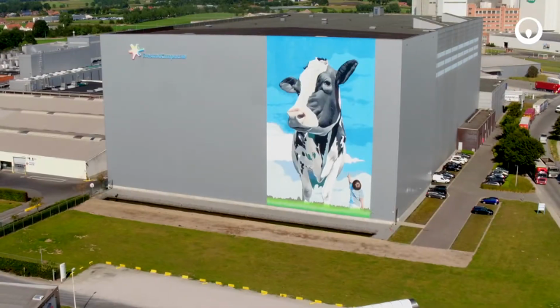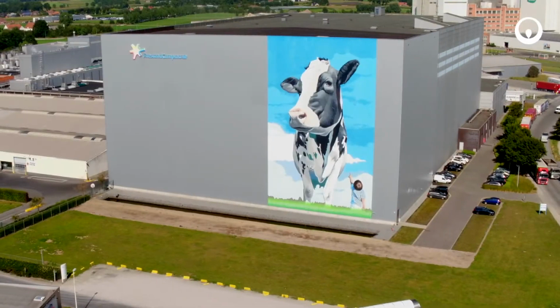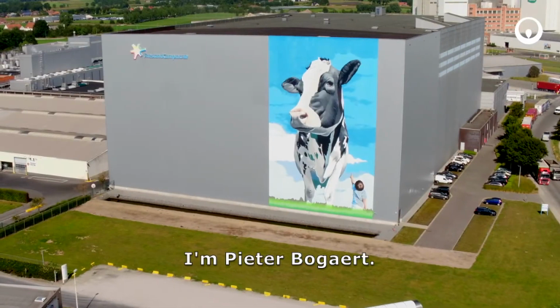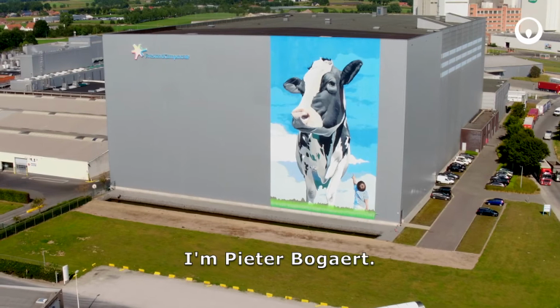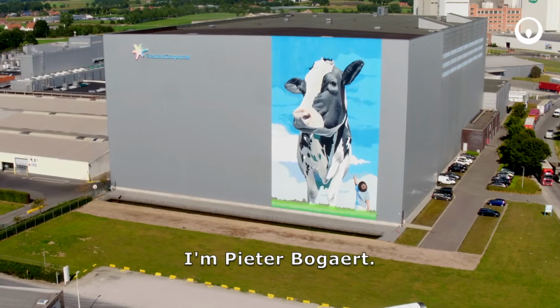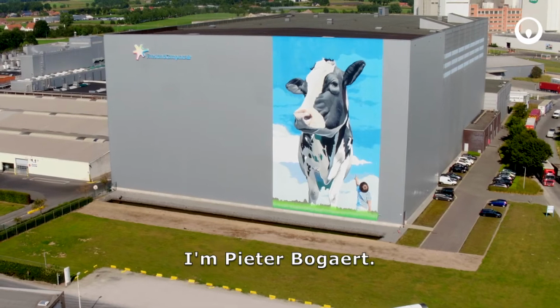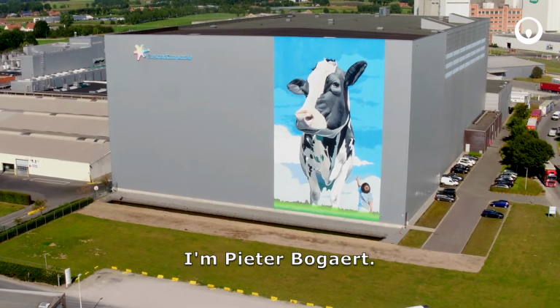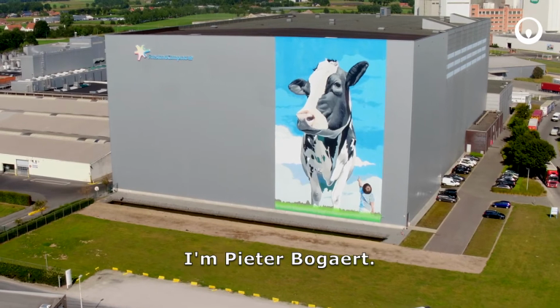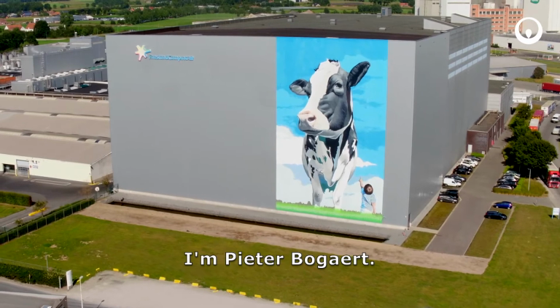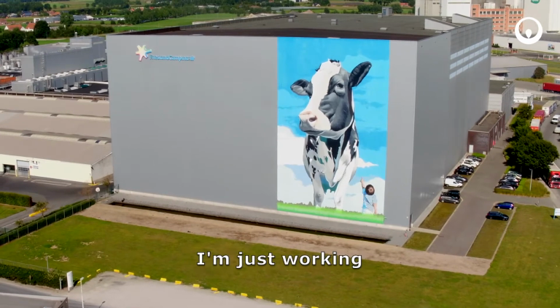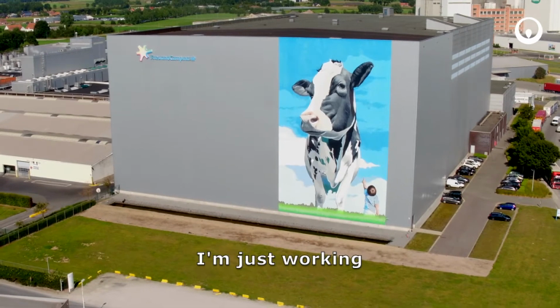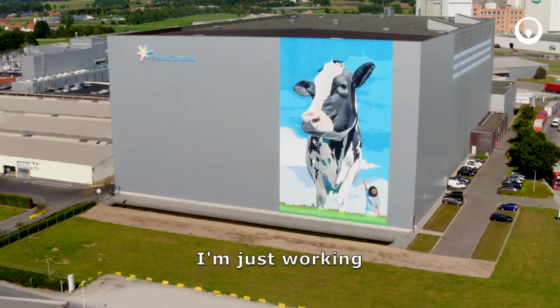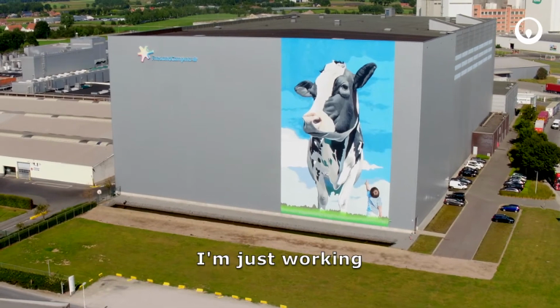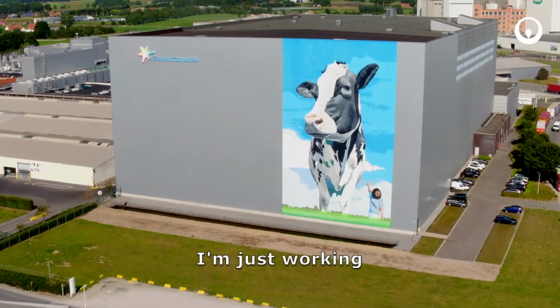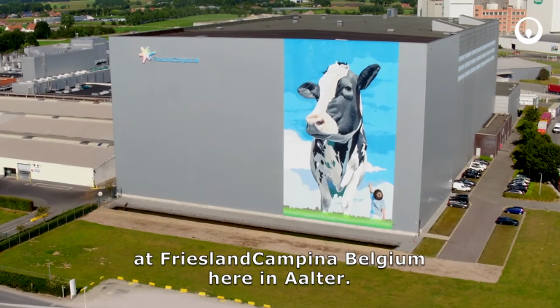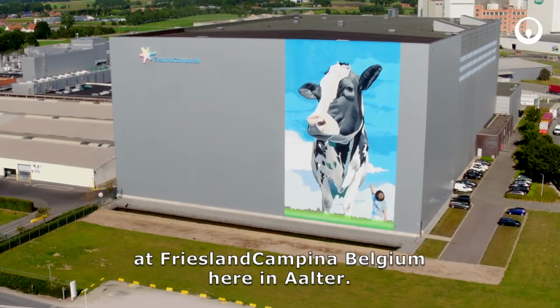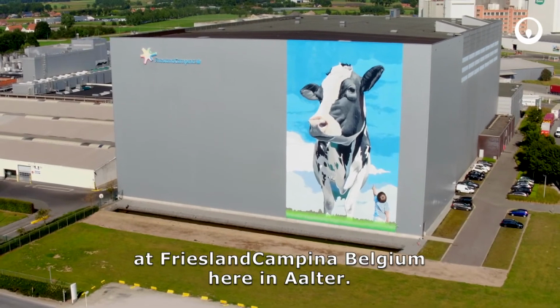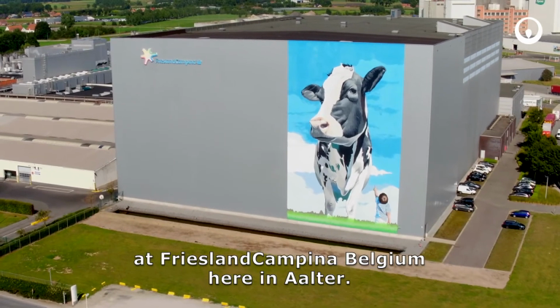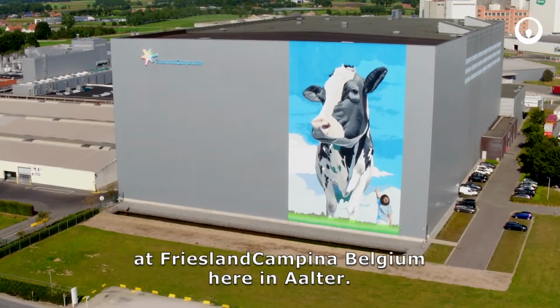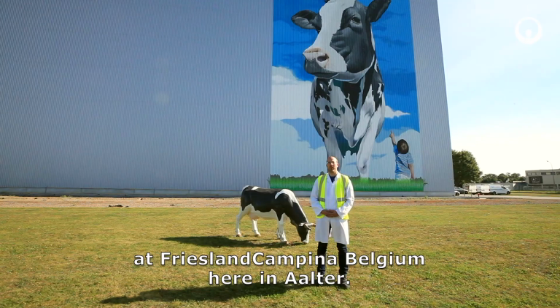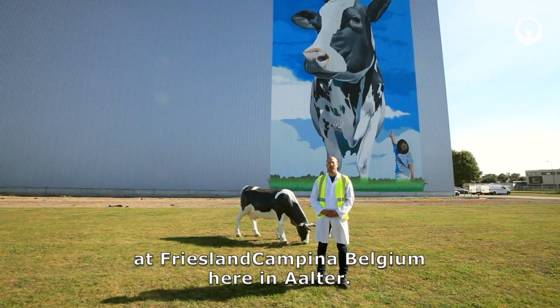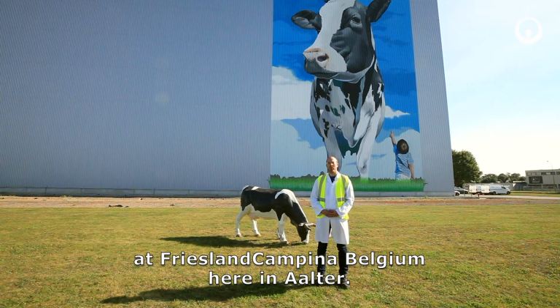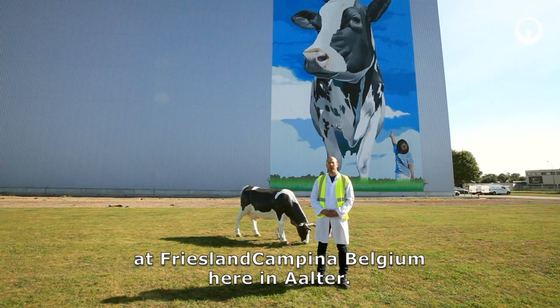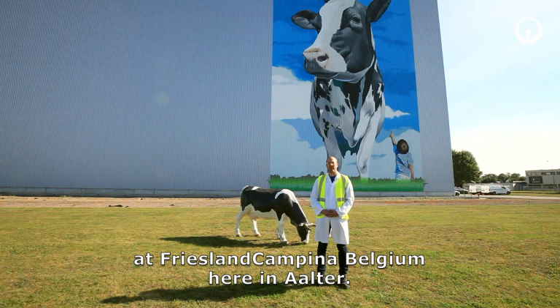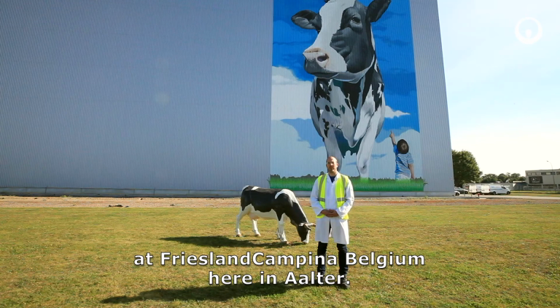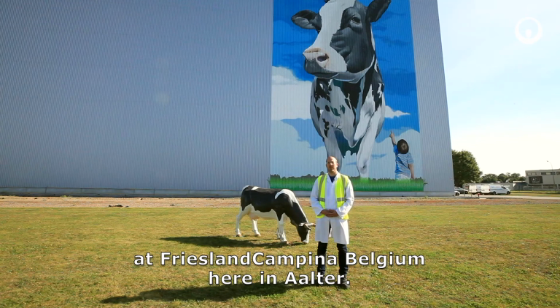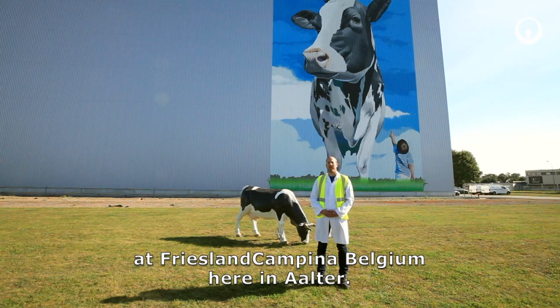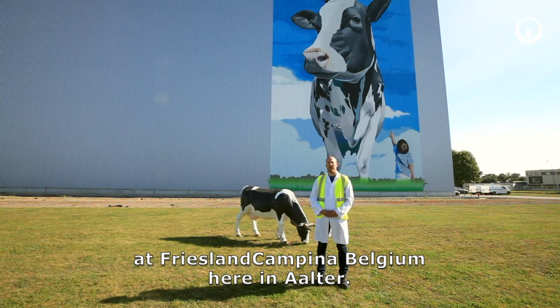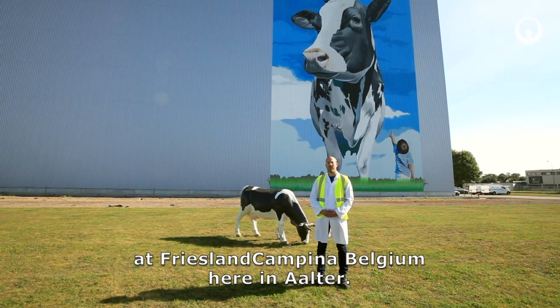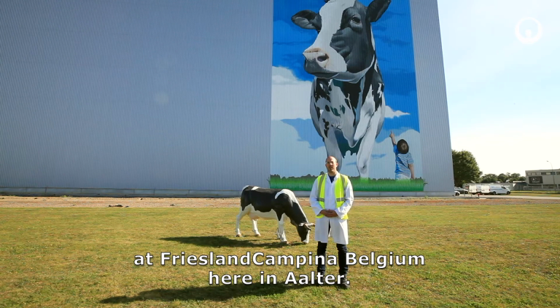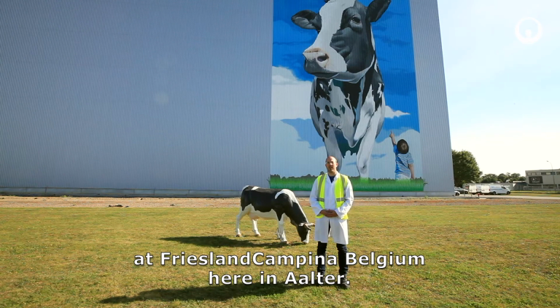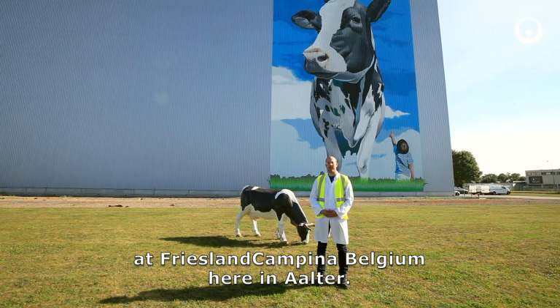I'm Pieter-Jan Bohaert. I'm working at Friesland Campina, Belgium, here in Aalter.